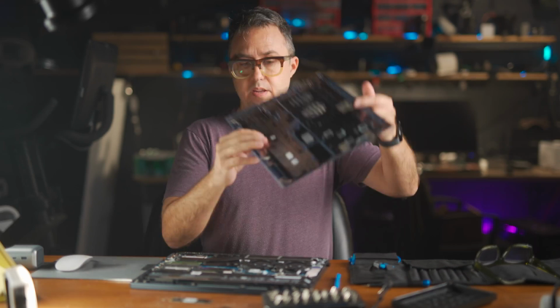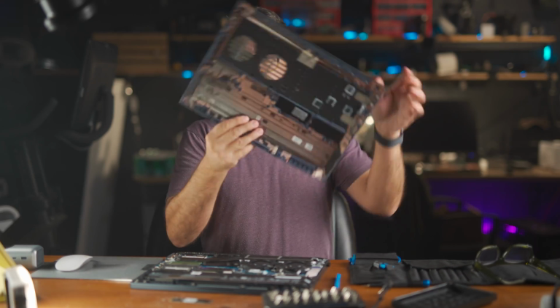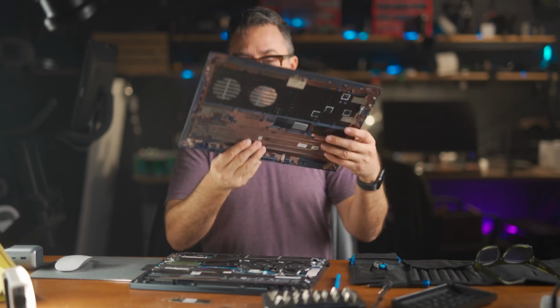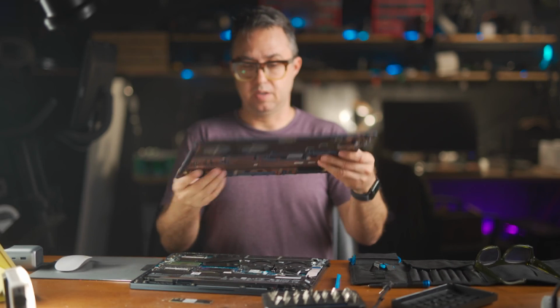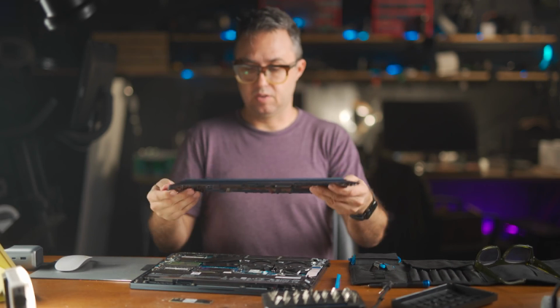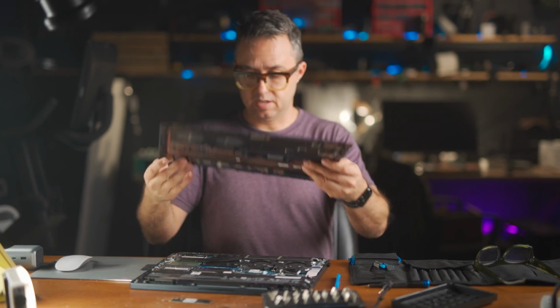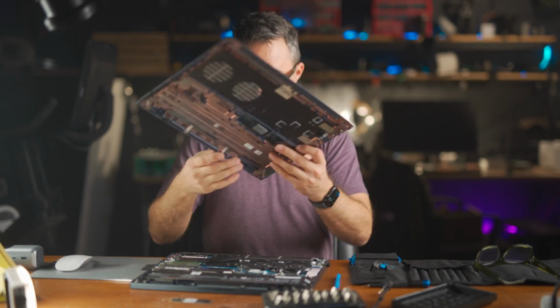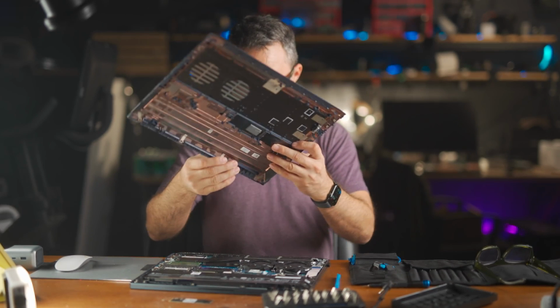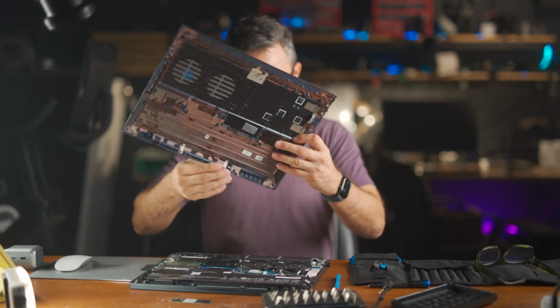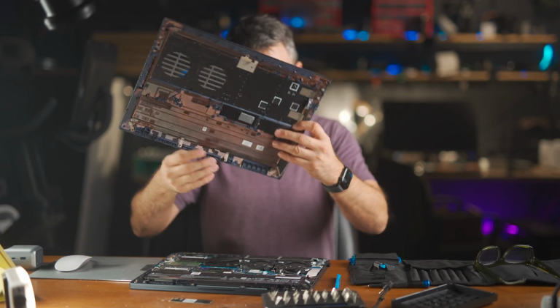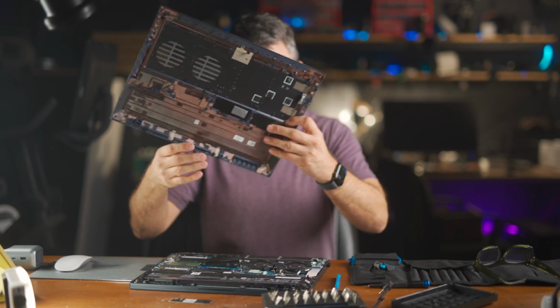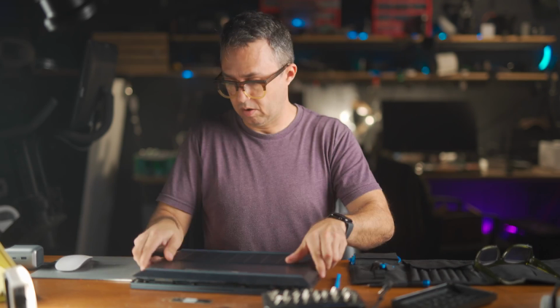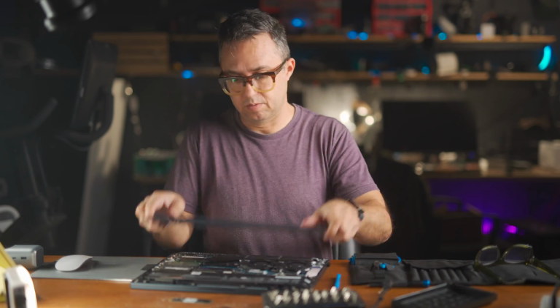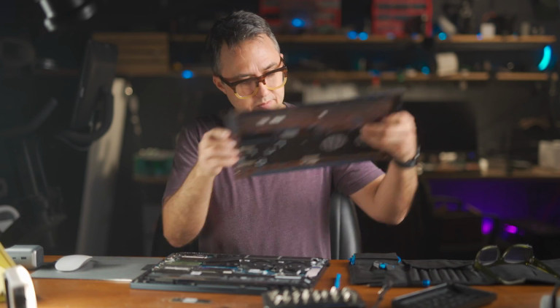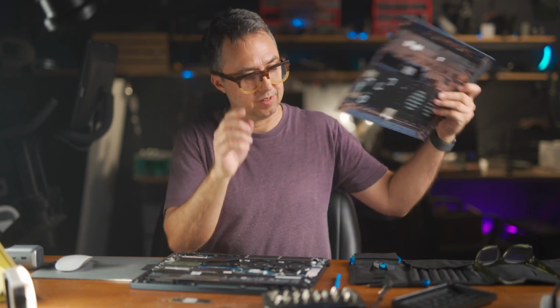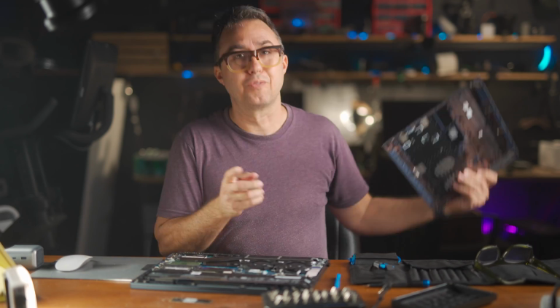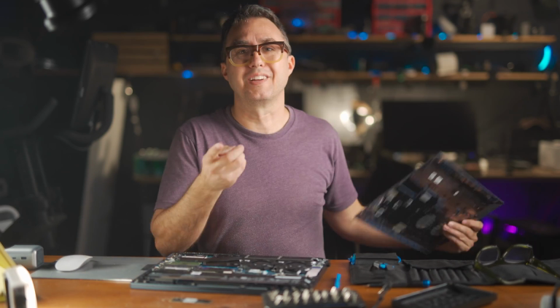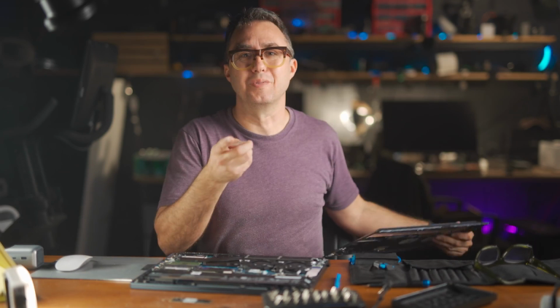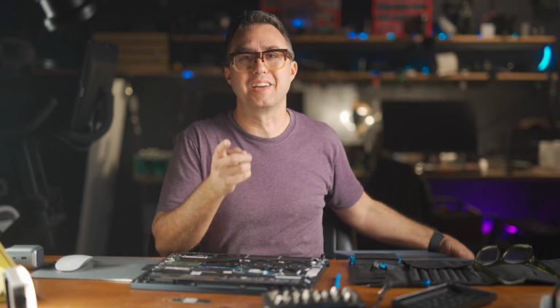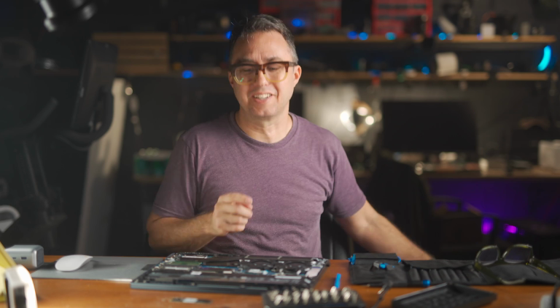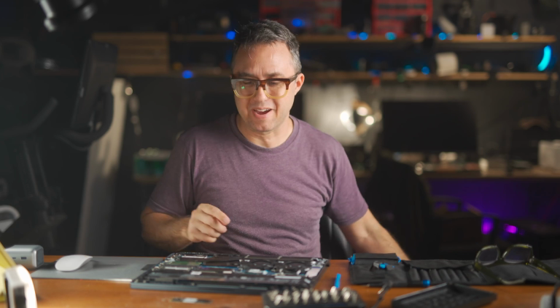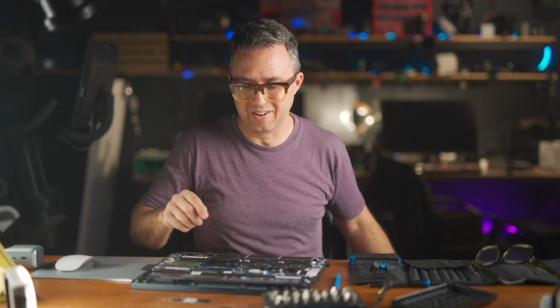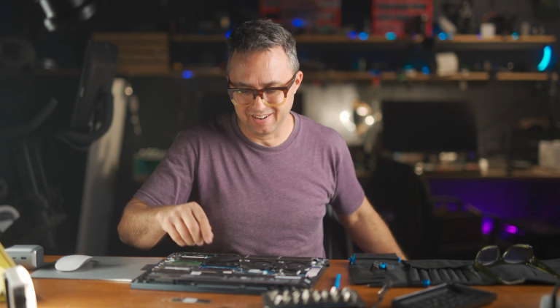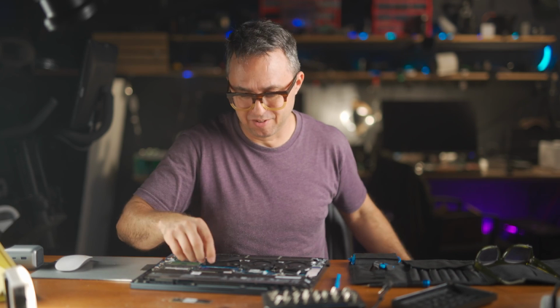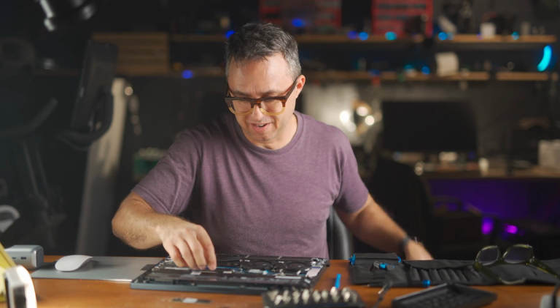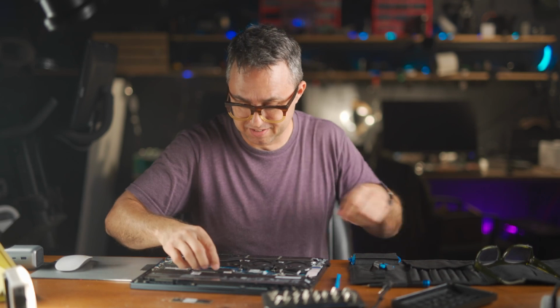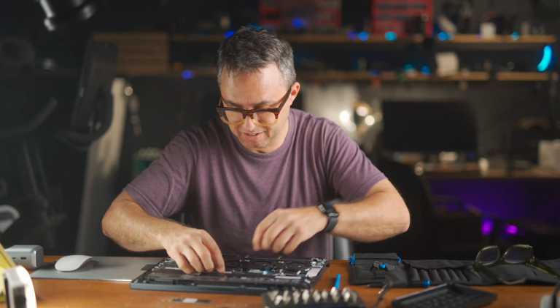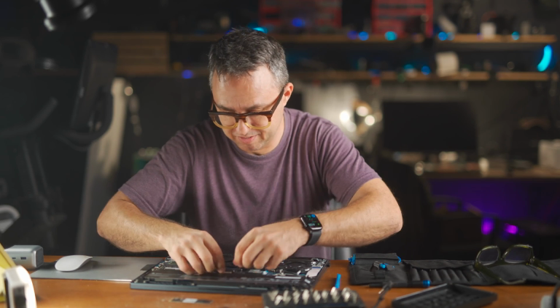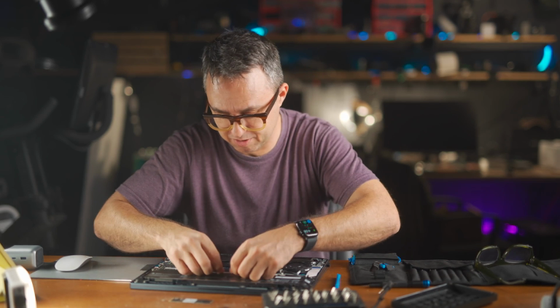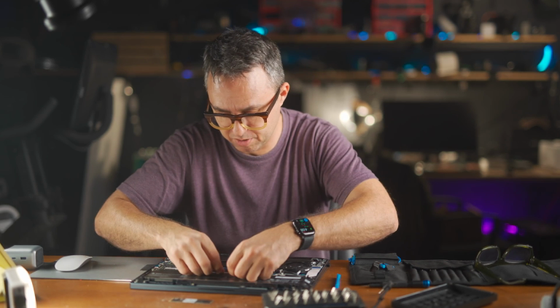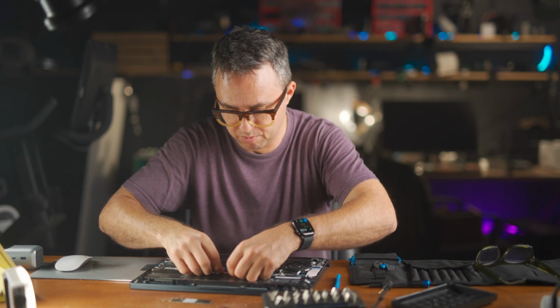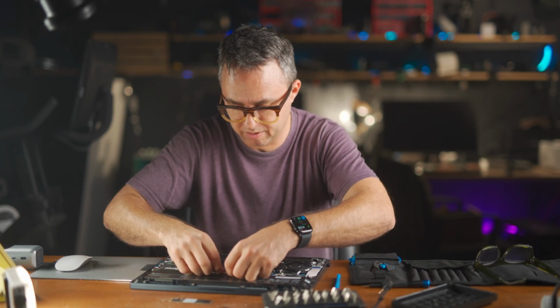Upgraded. Just make the case go back on — and don't forget to reconnect your battery, otherwise your computer won't work.